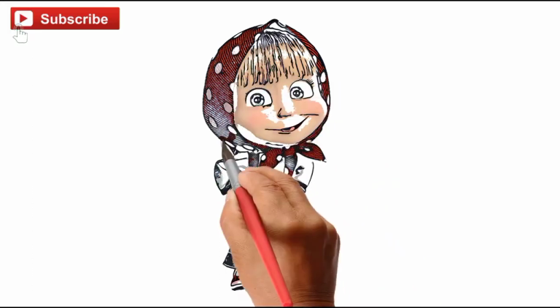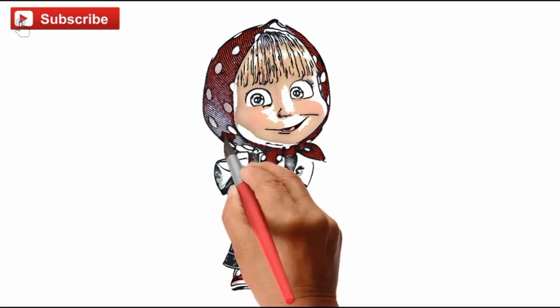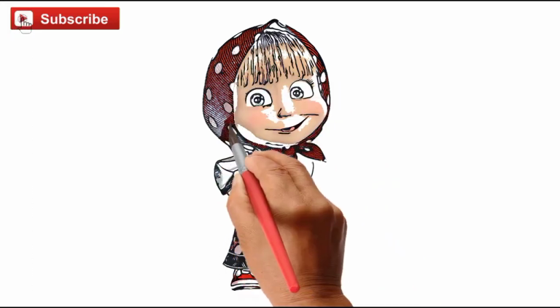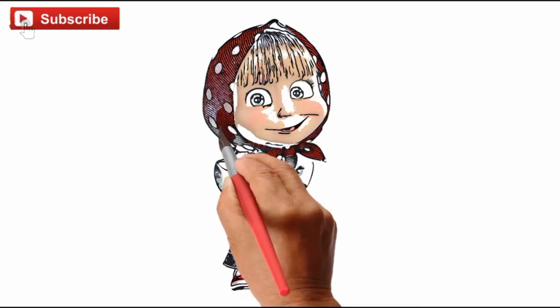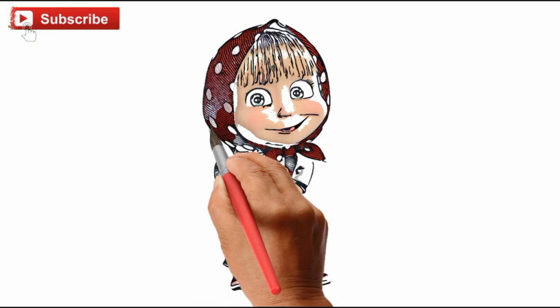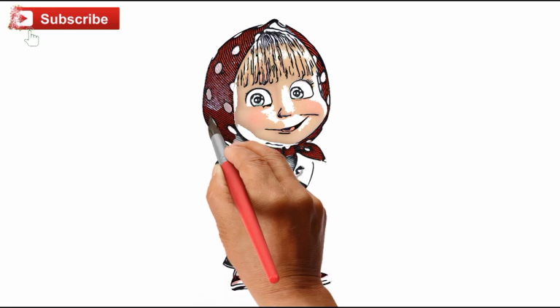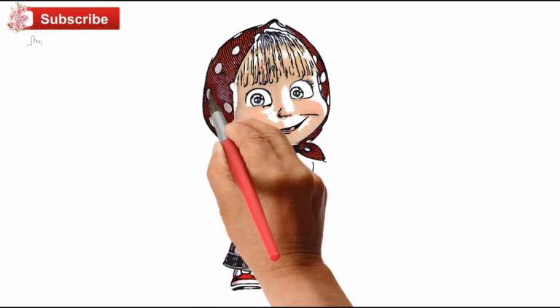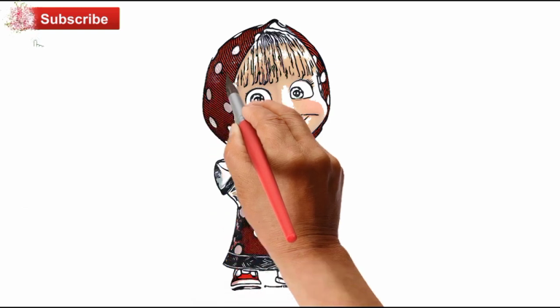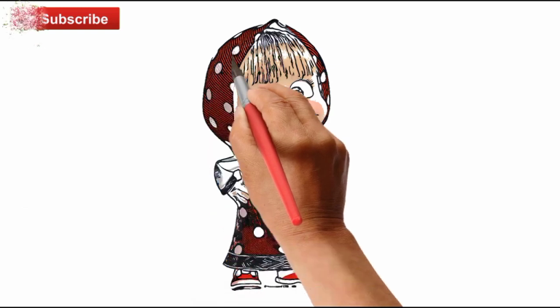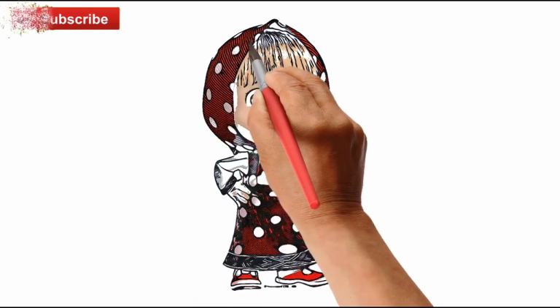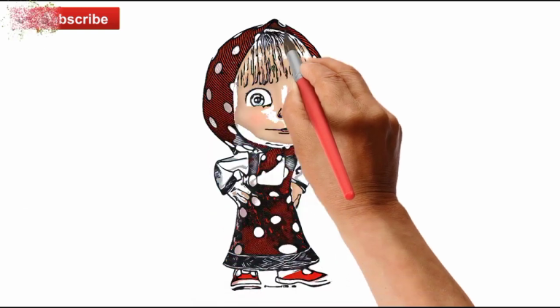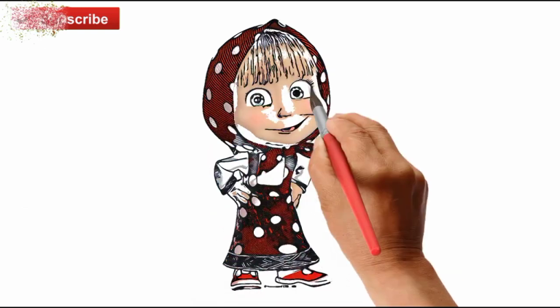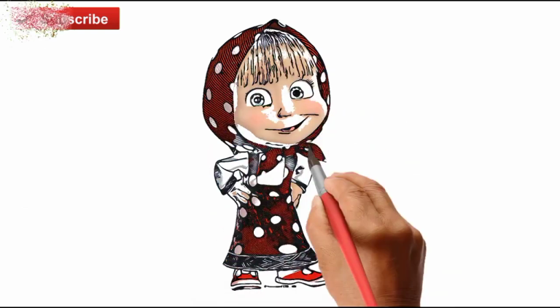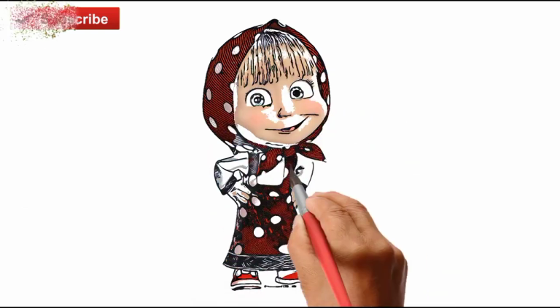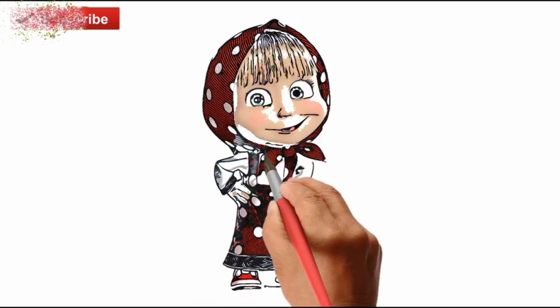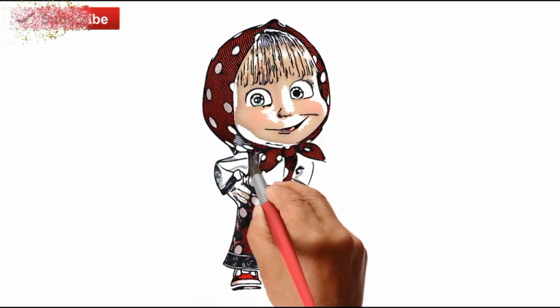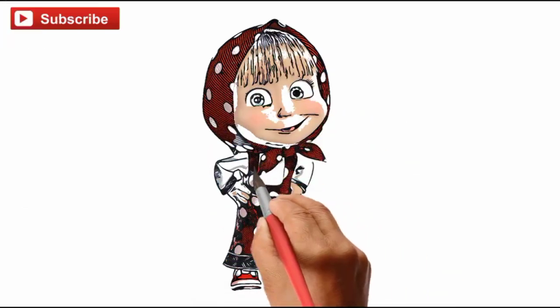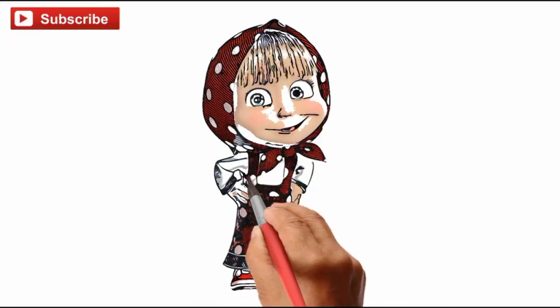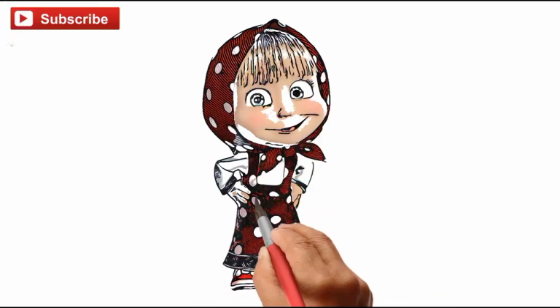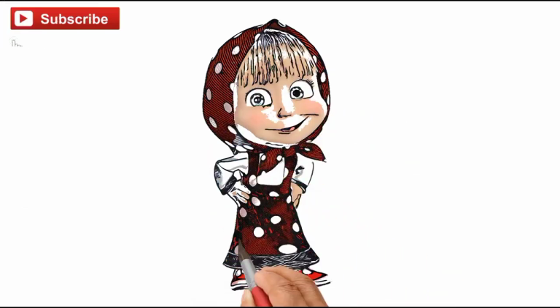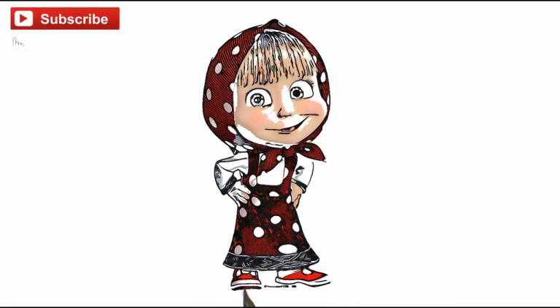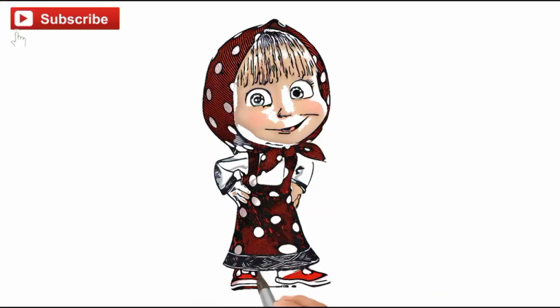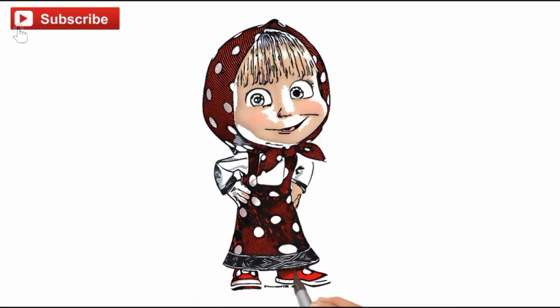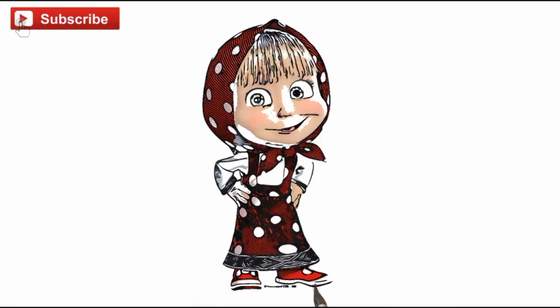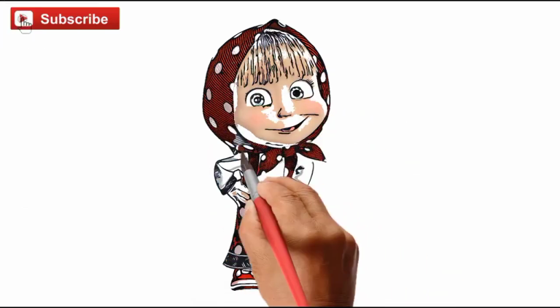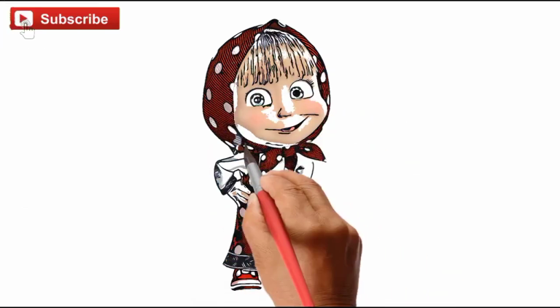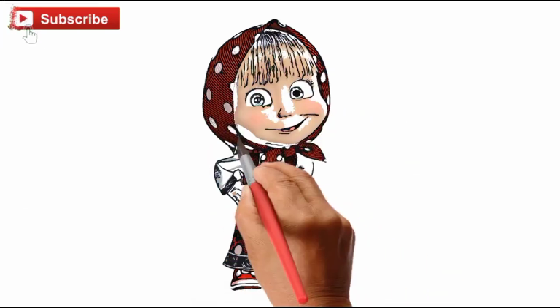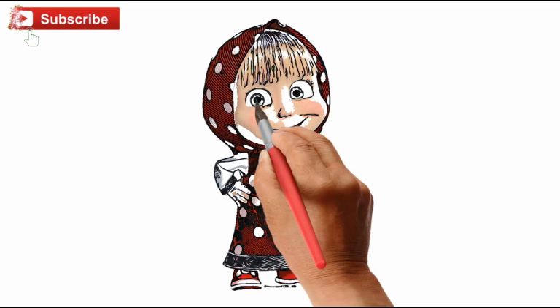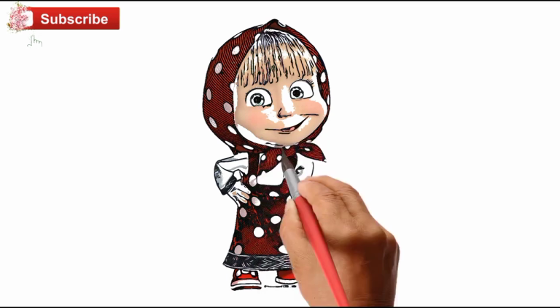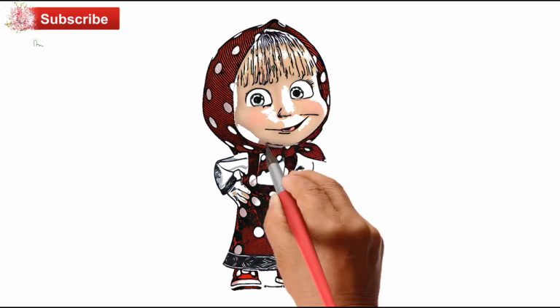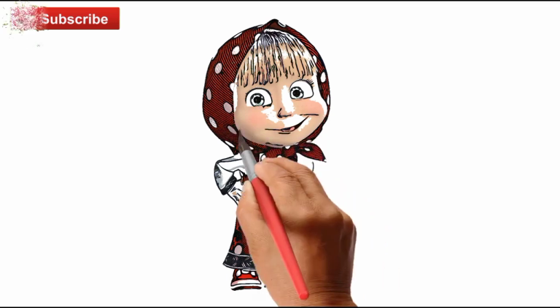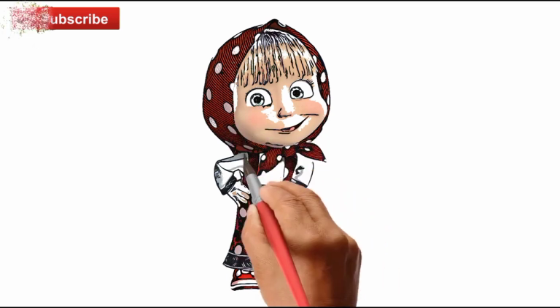Build it up with wood and clay, wood and clay, wood and clay. Build it up with wood and clay, my fair lady.